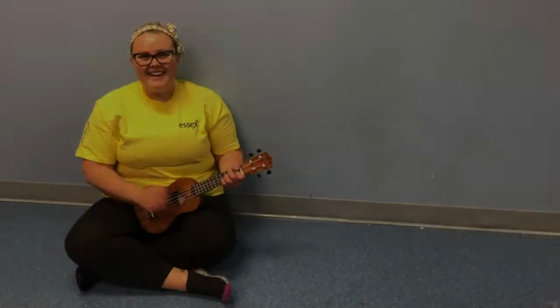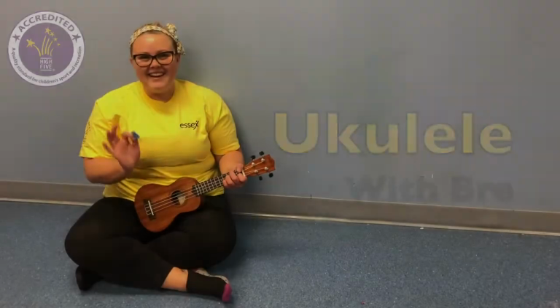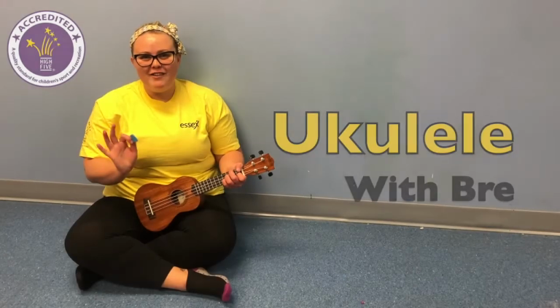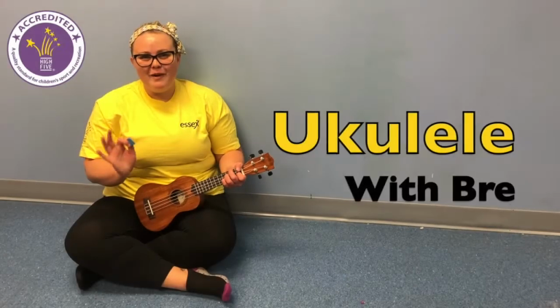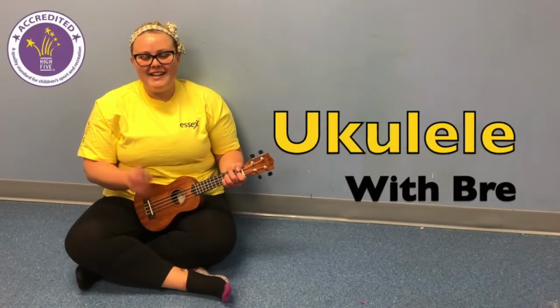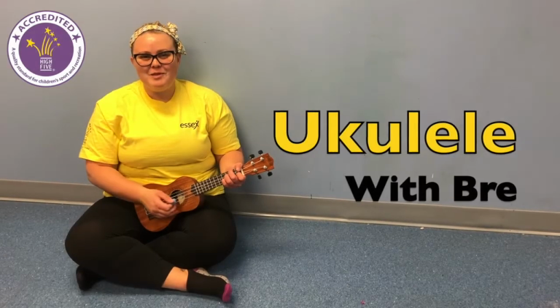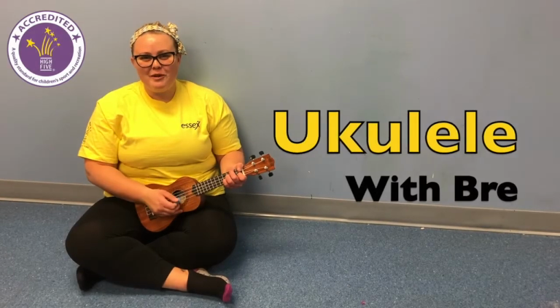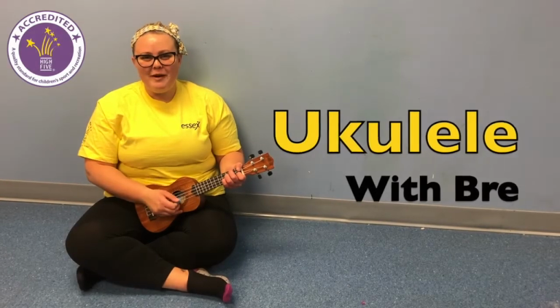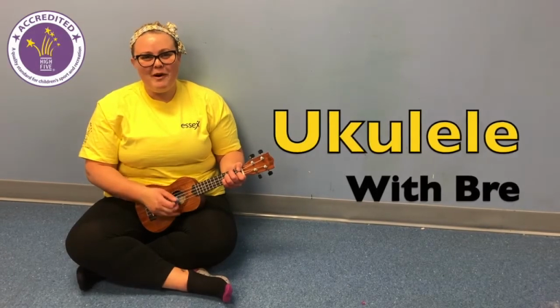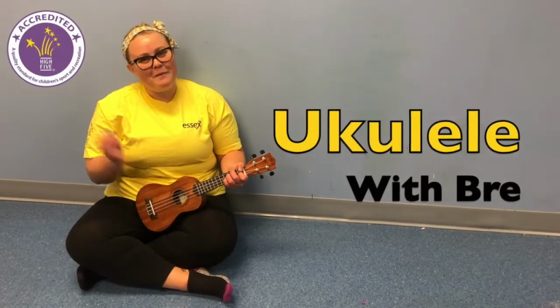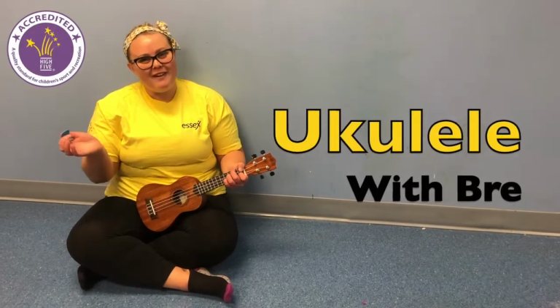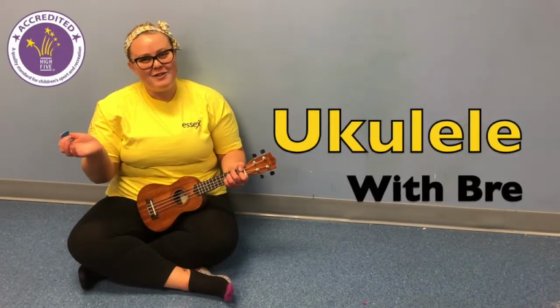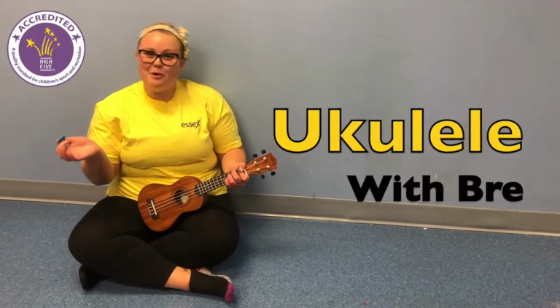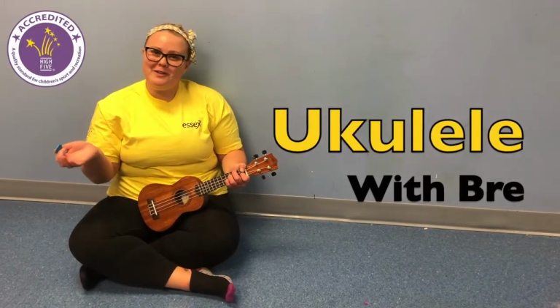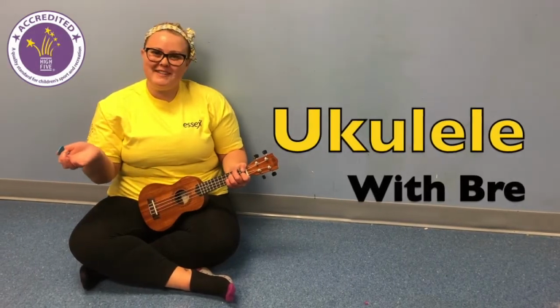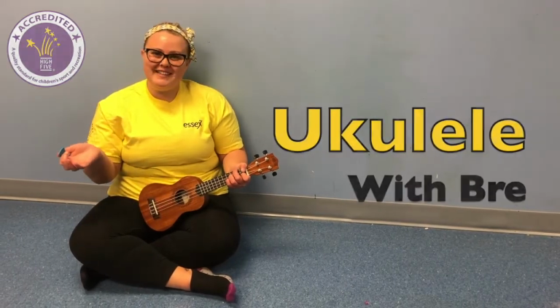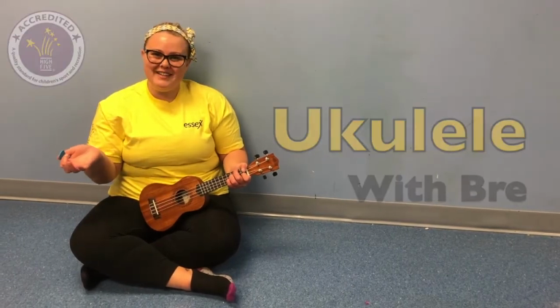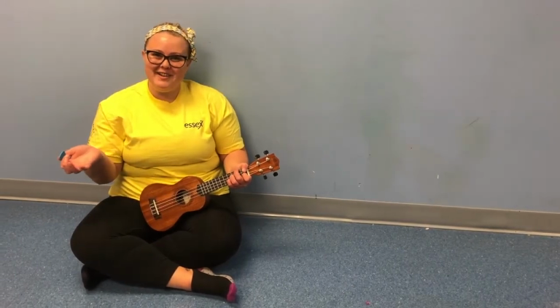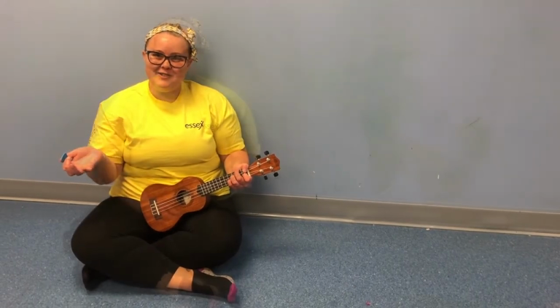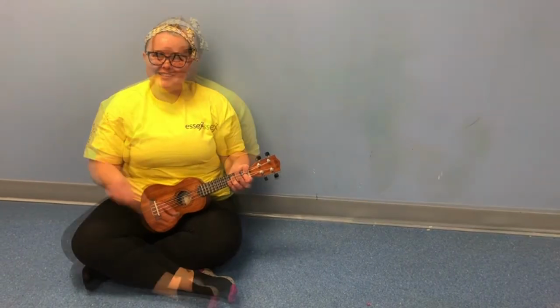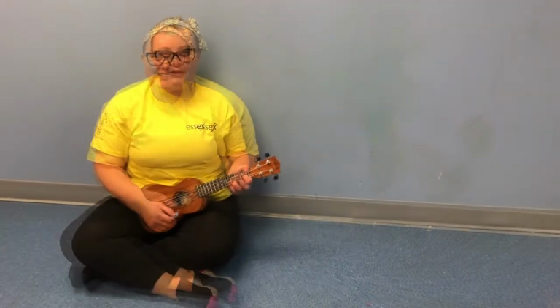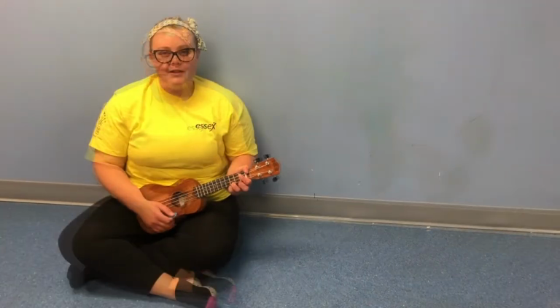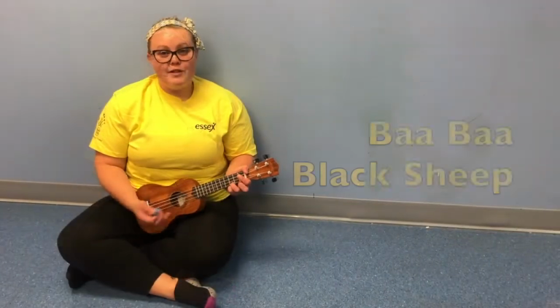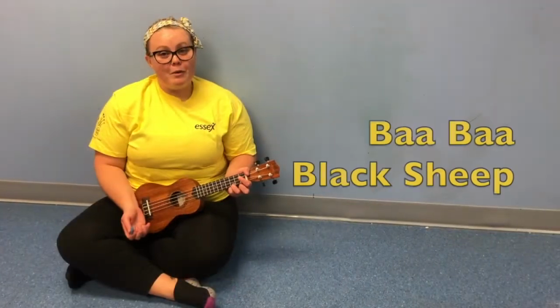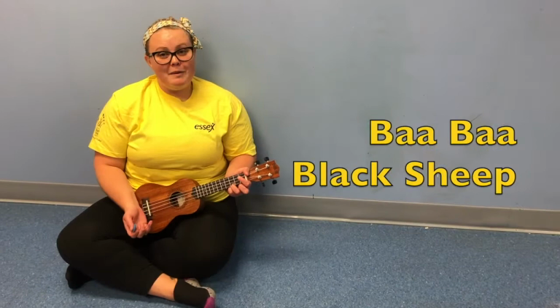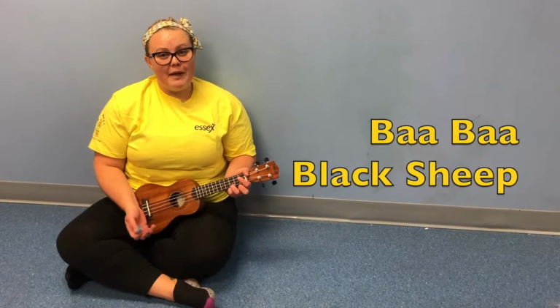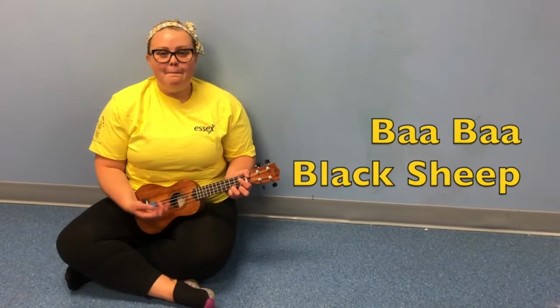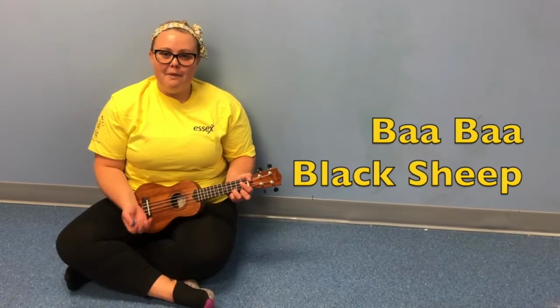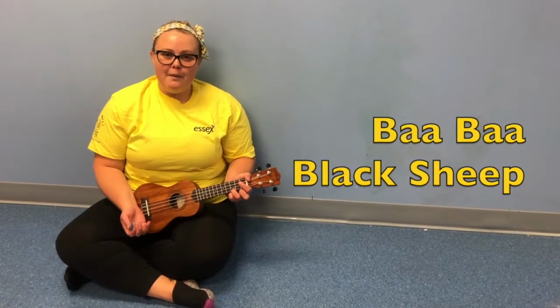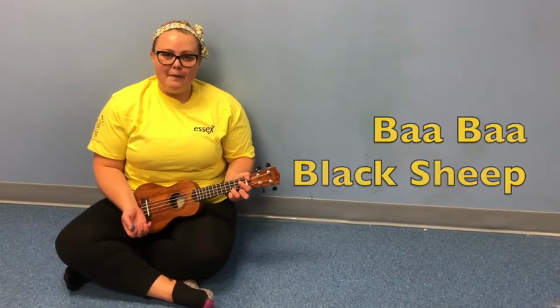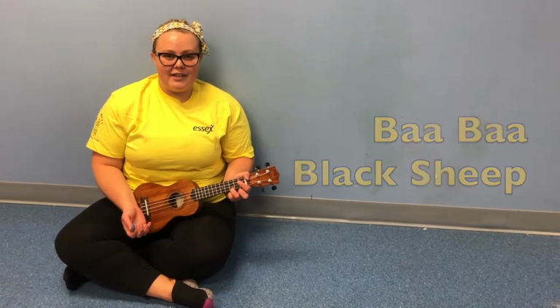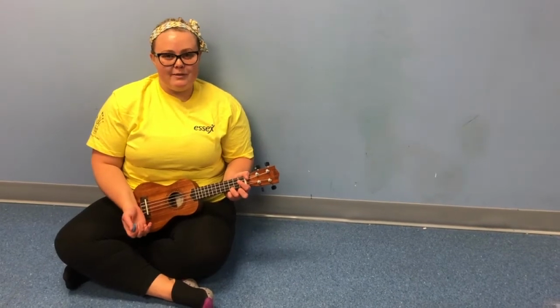Hey everyone, it's Bree. Welcome back for some more ukulele videos. So today we're going to be playing Baa Baa Black Sheep.